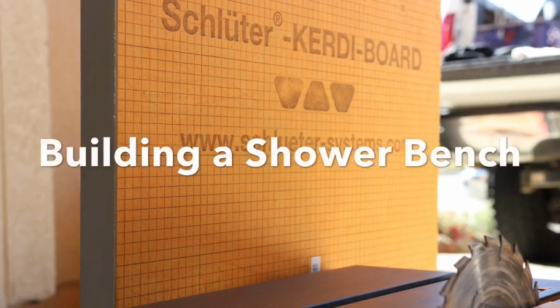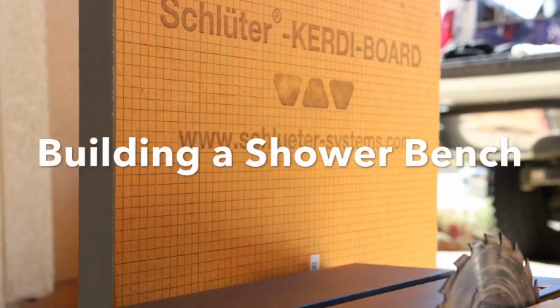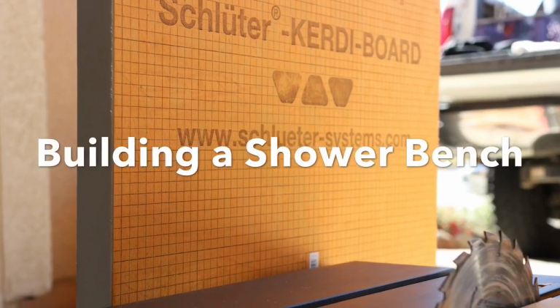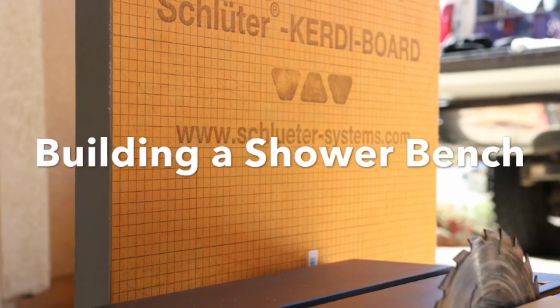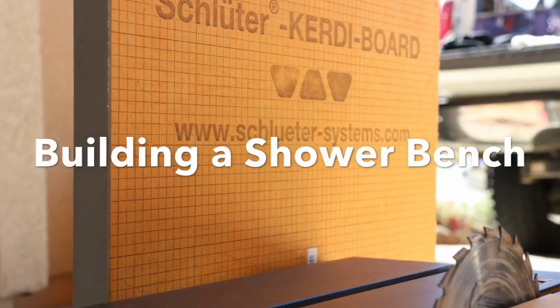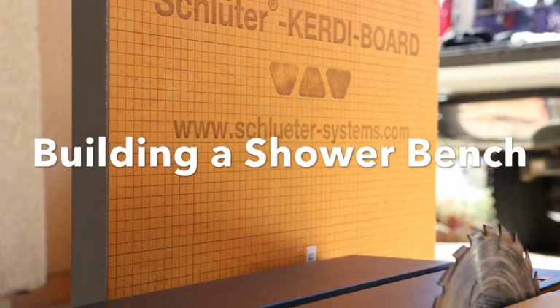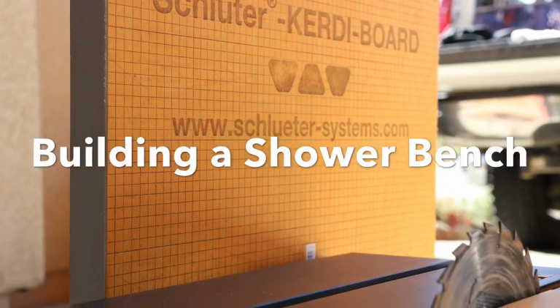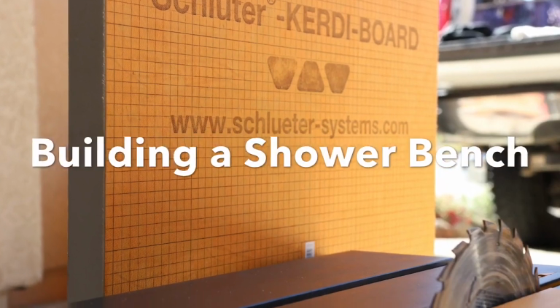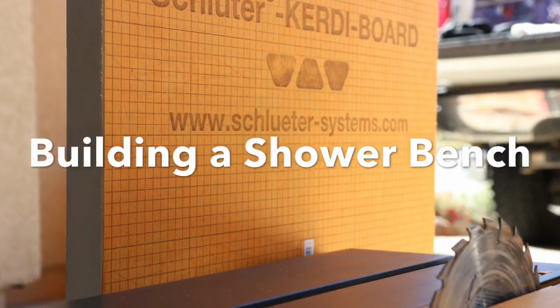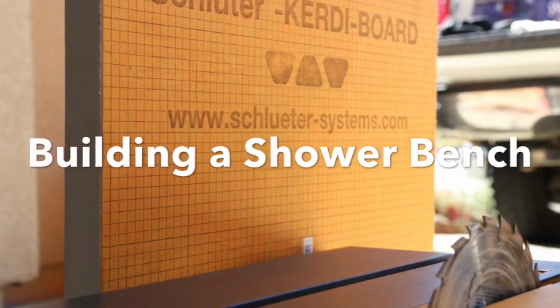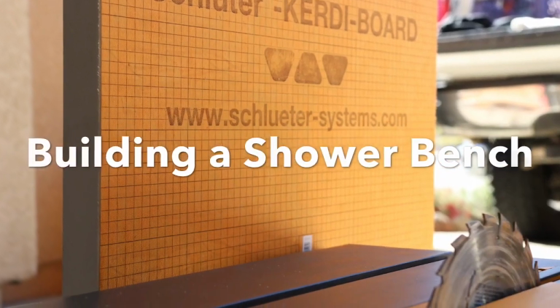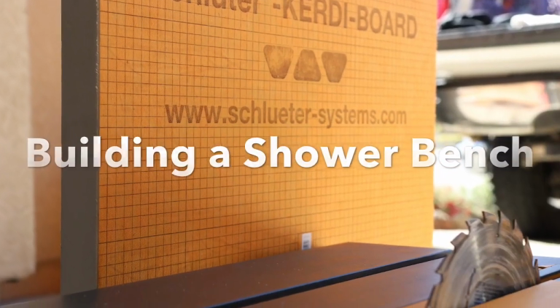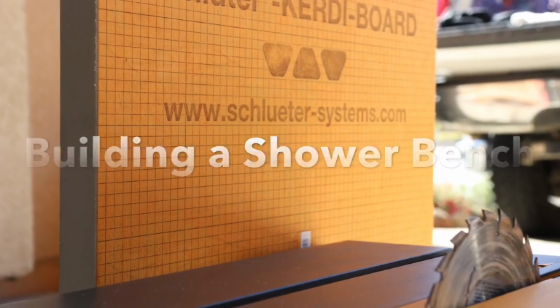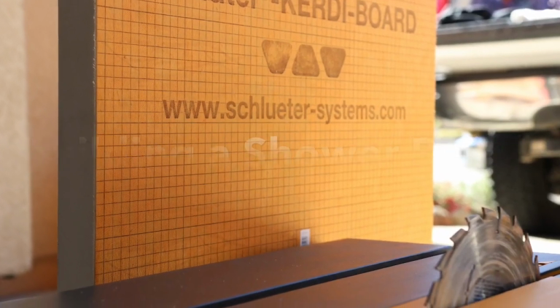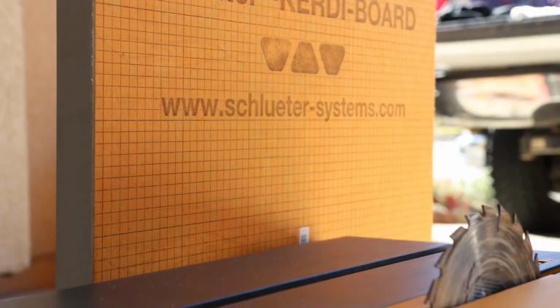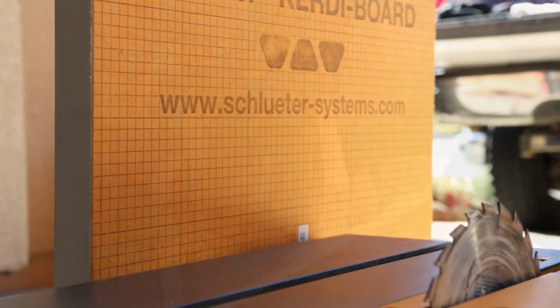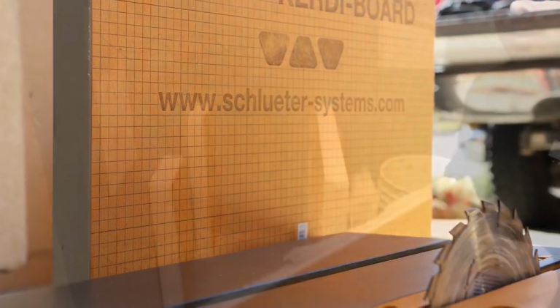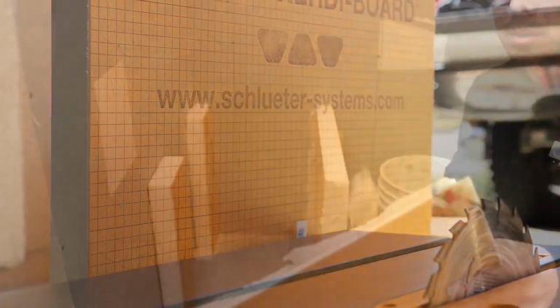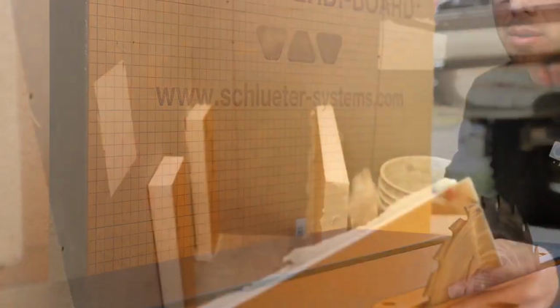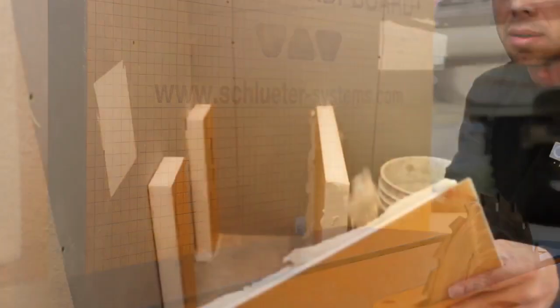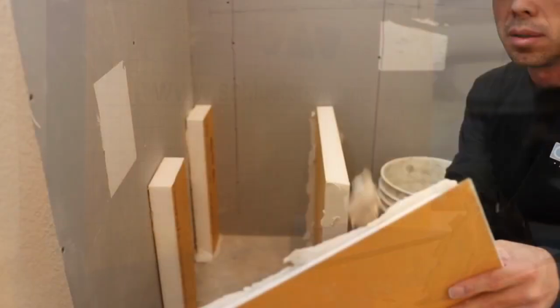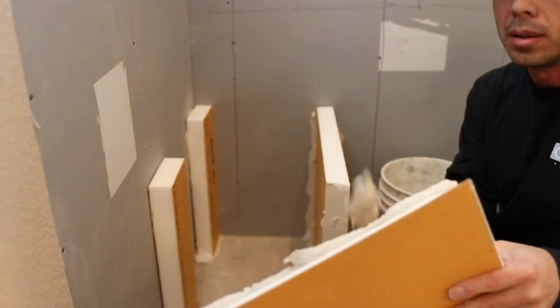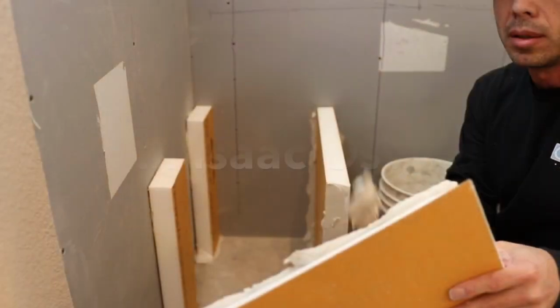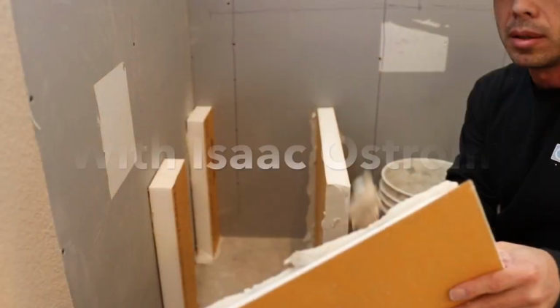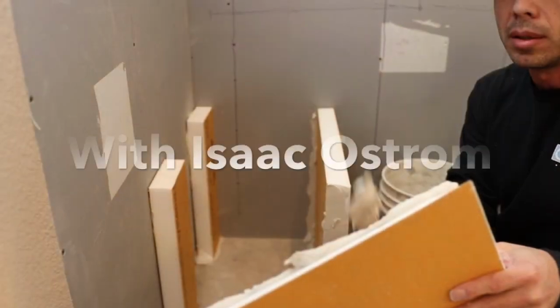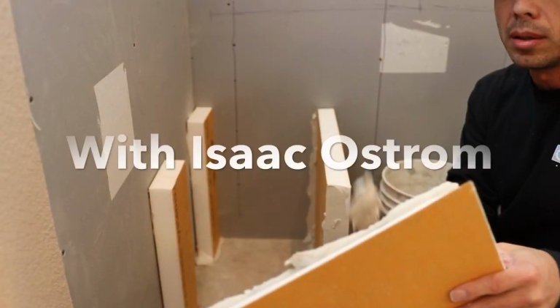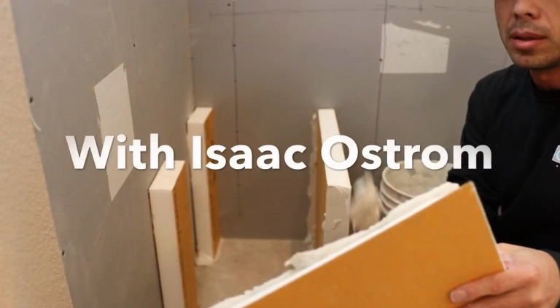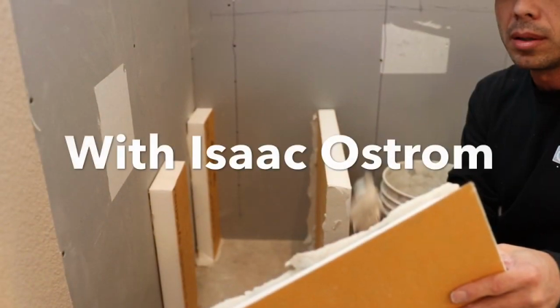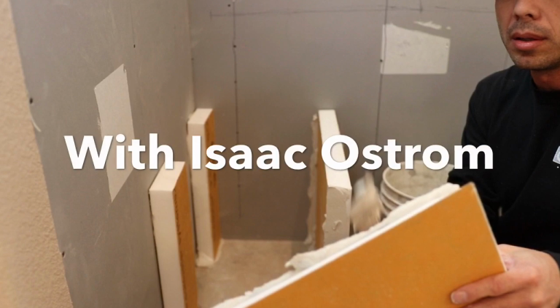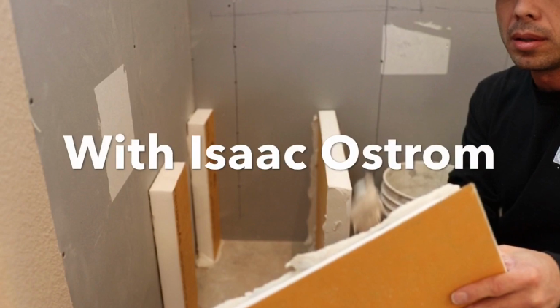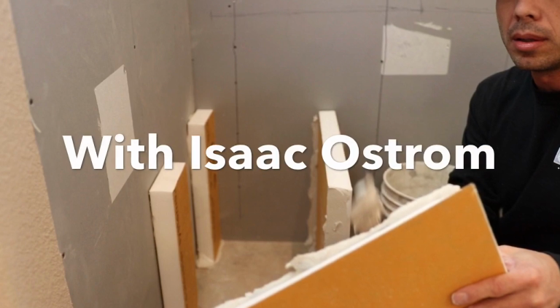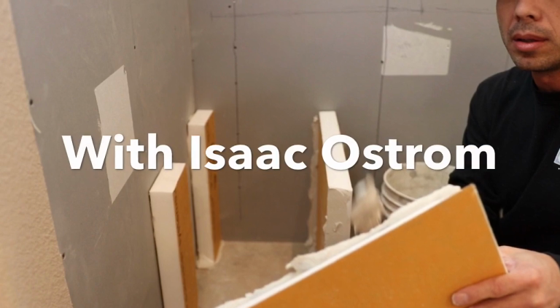Building a Shower Bench with Isaac Ostrom.